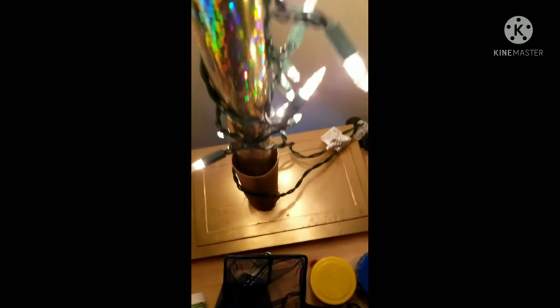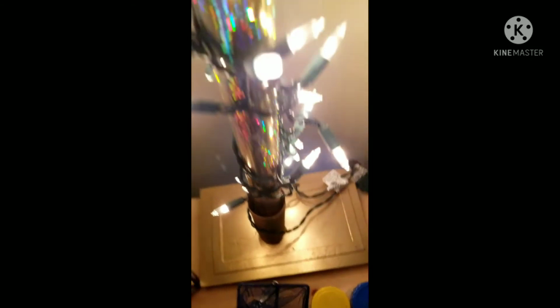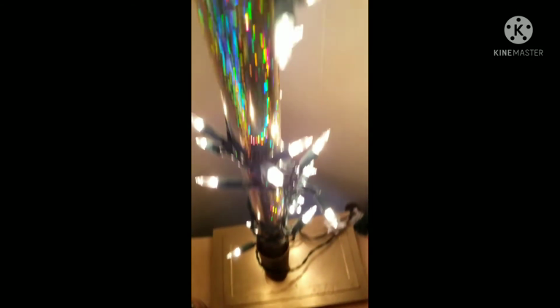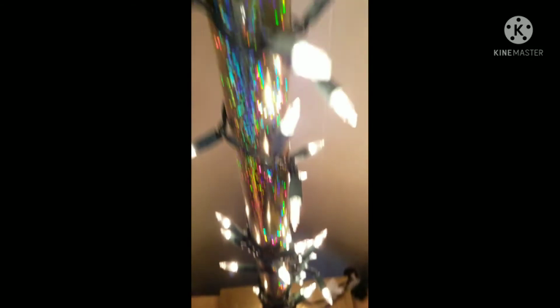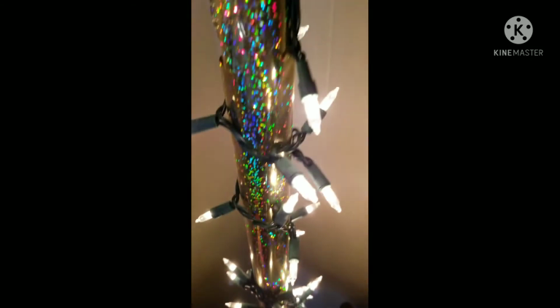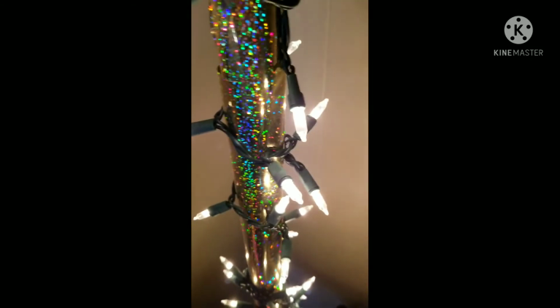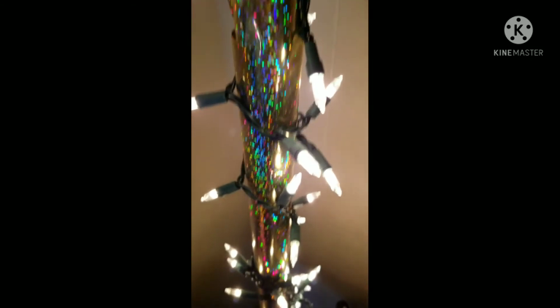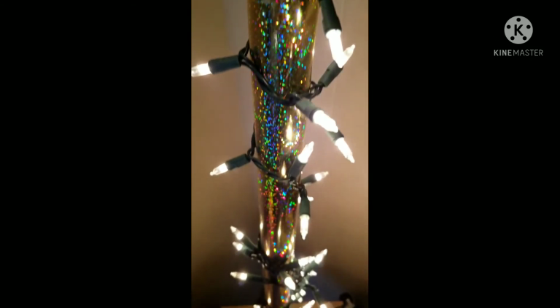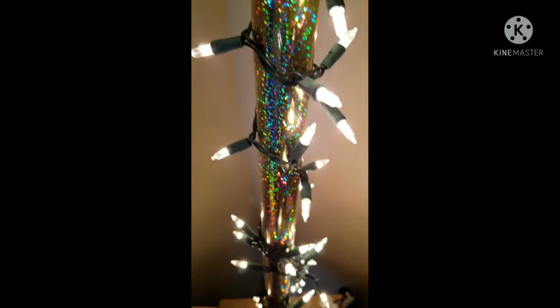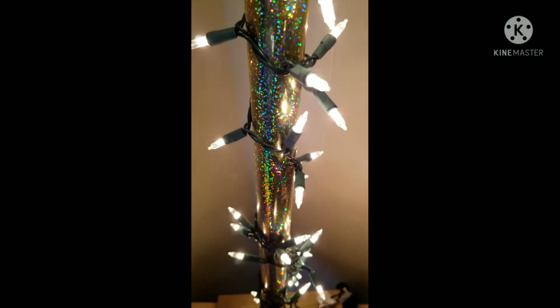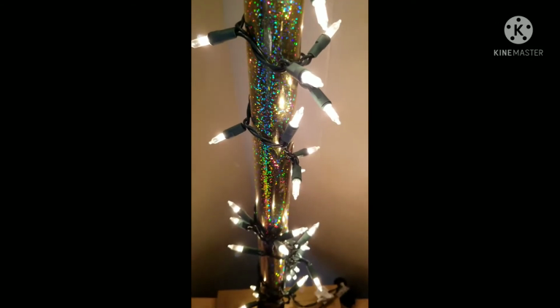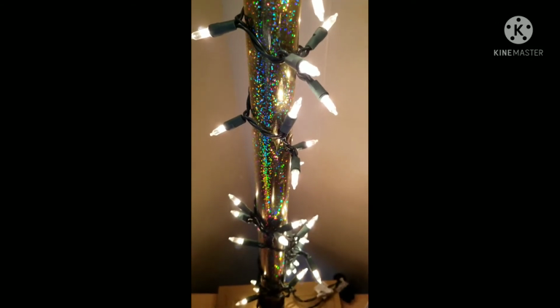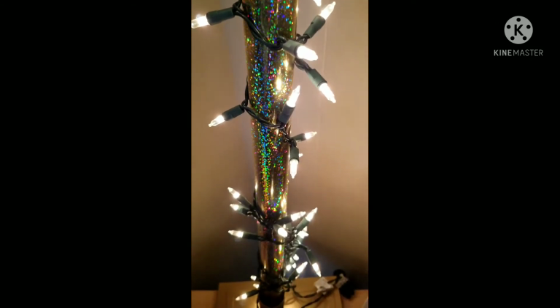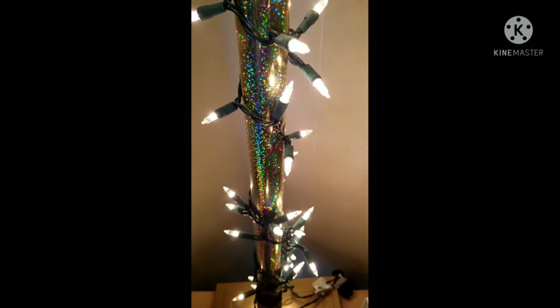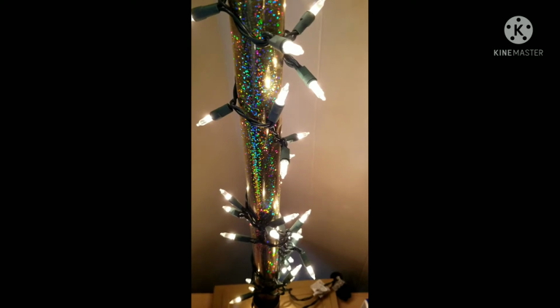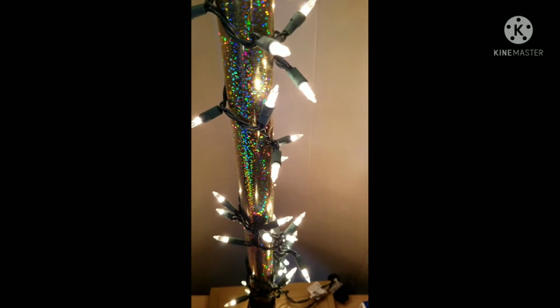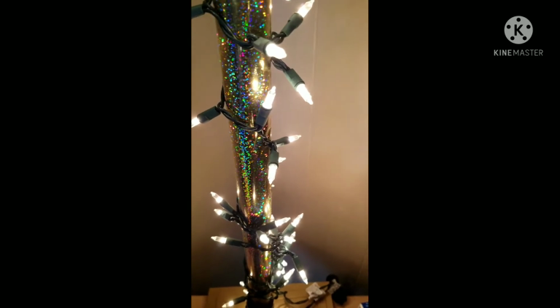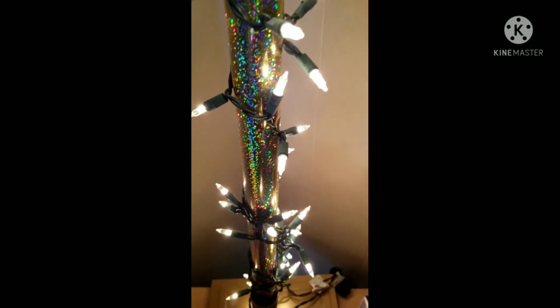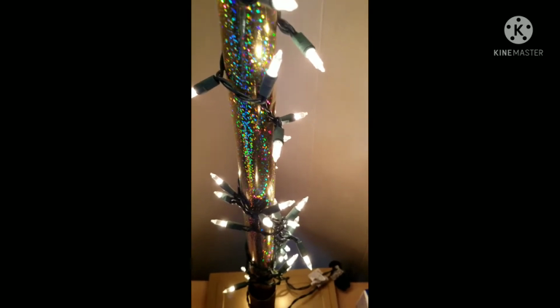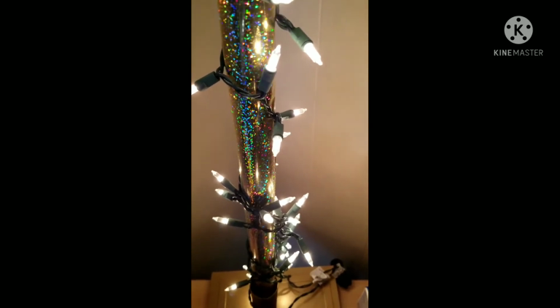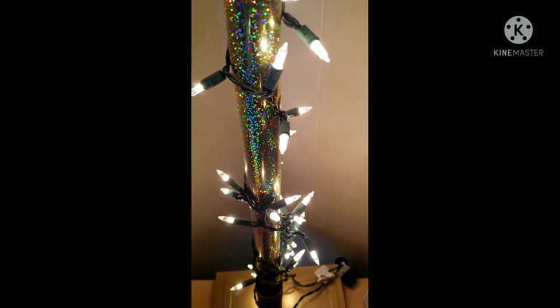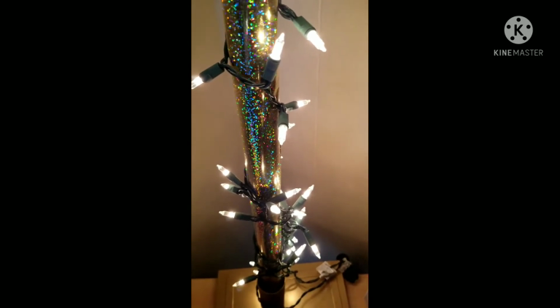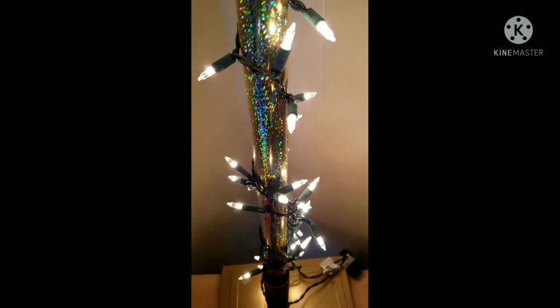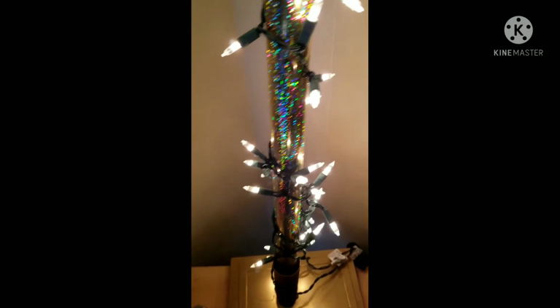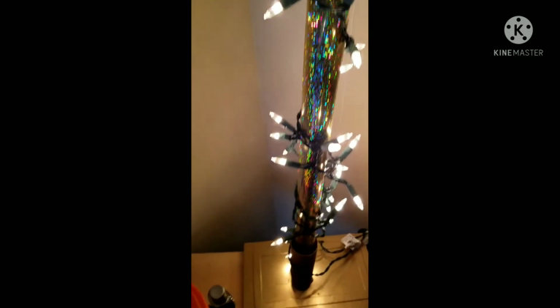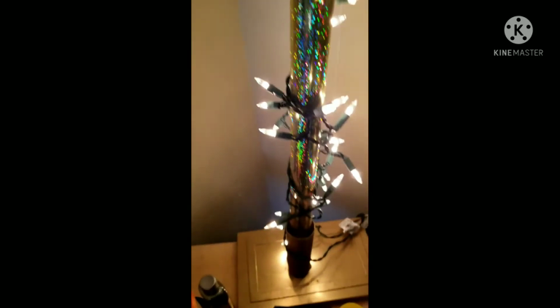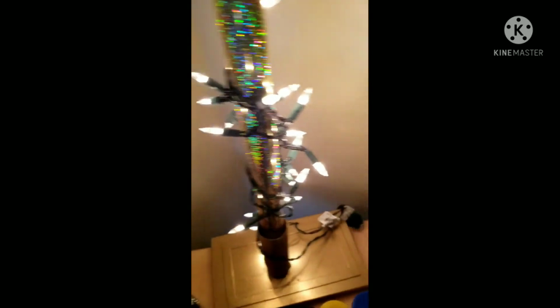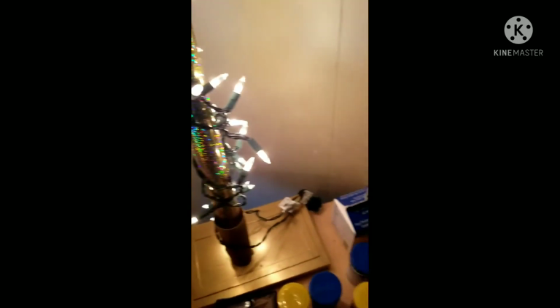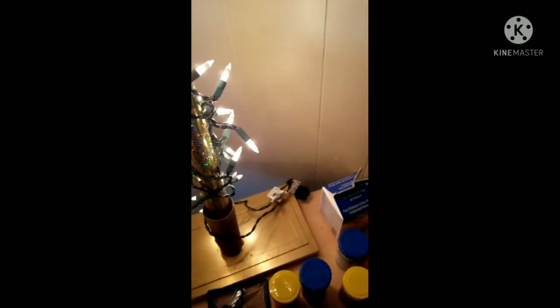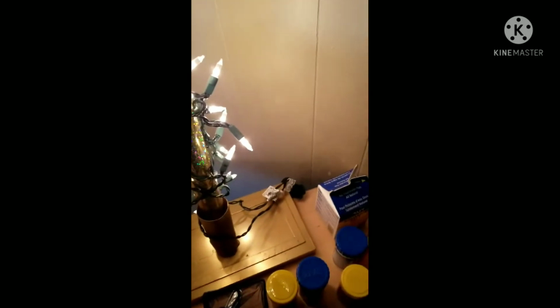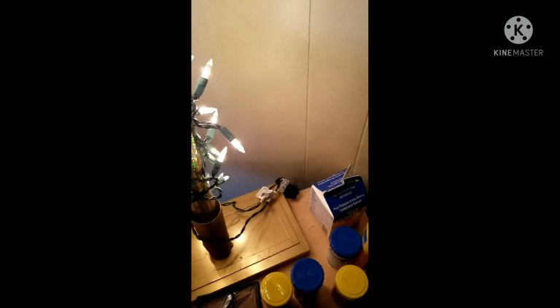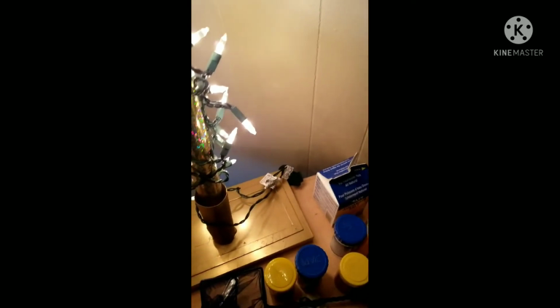I wrapped the Christmas lights around the pole and that's that whole part of it.